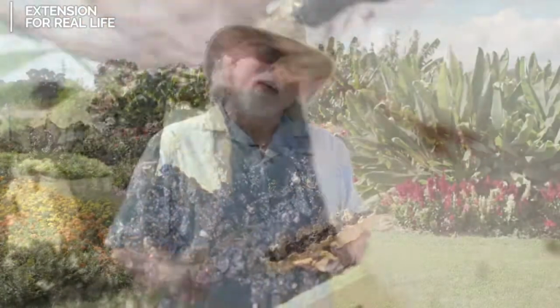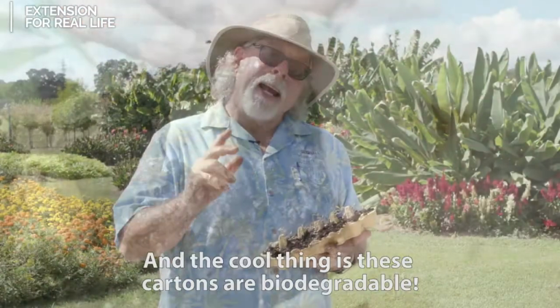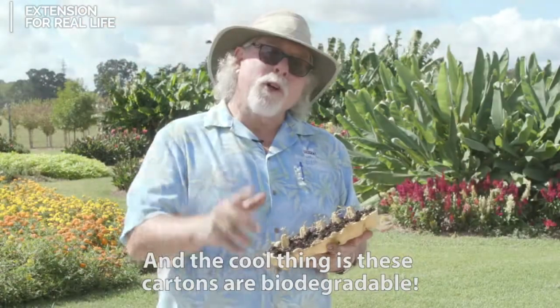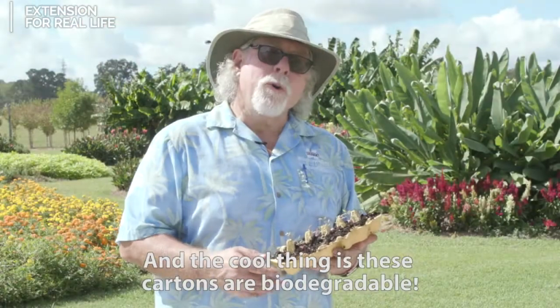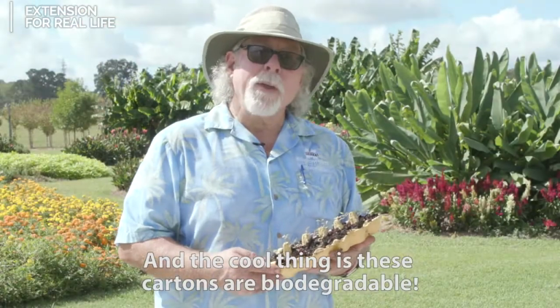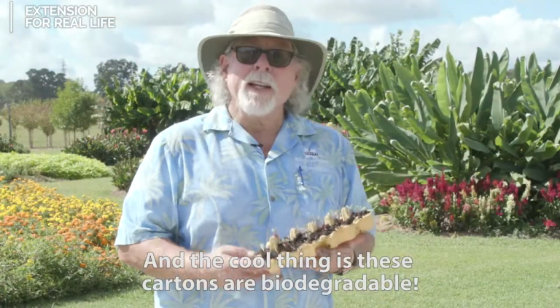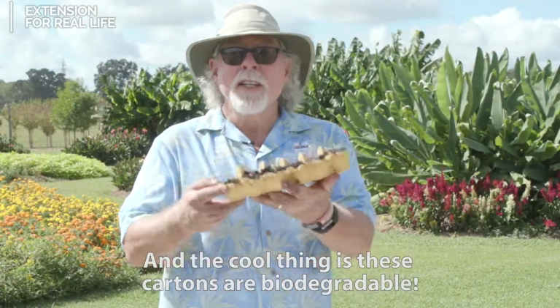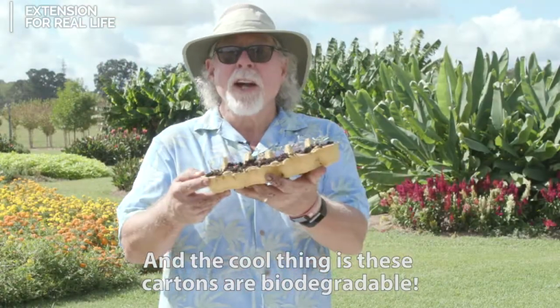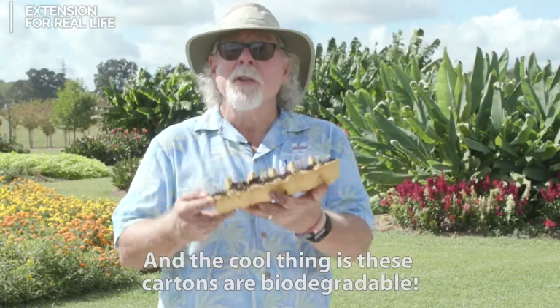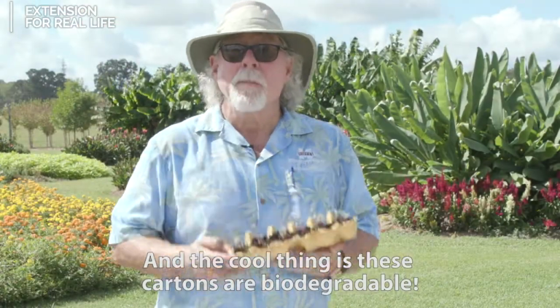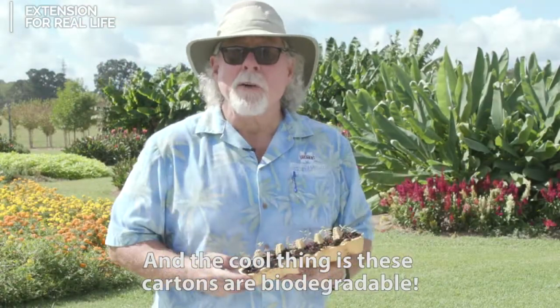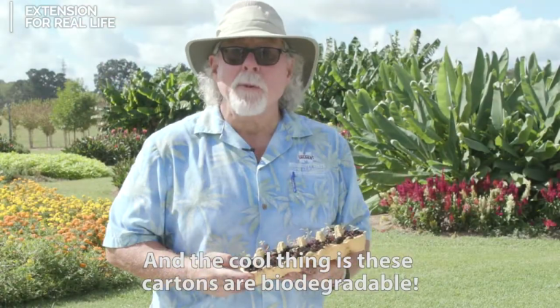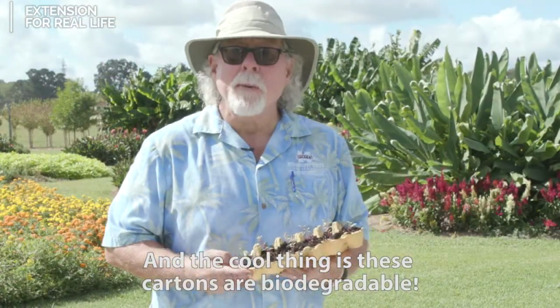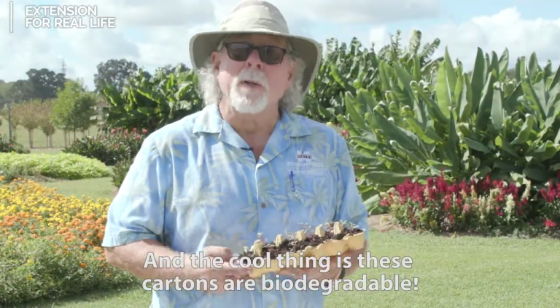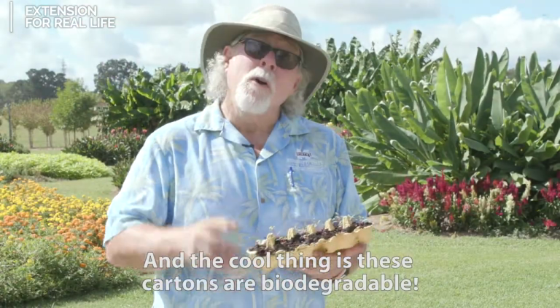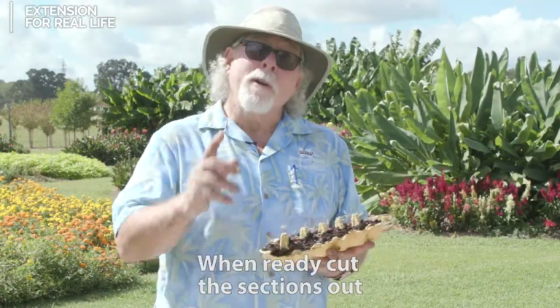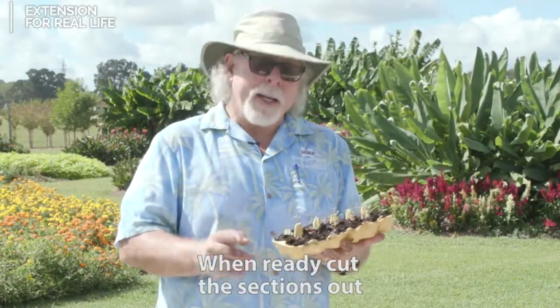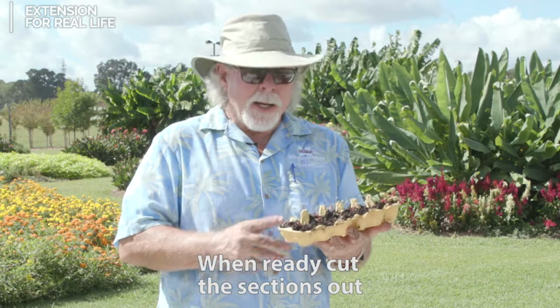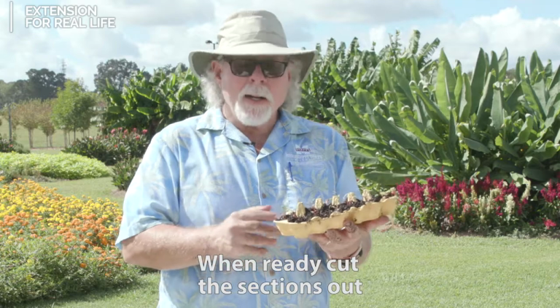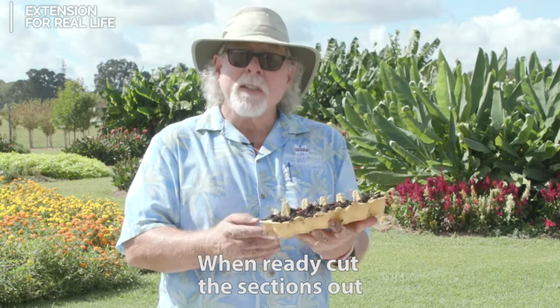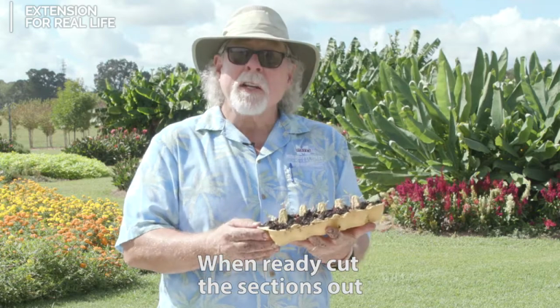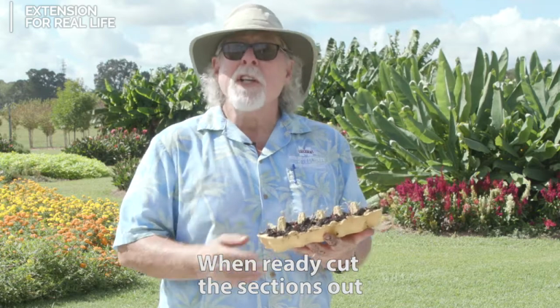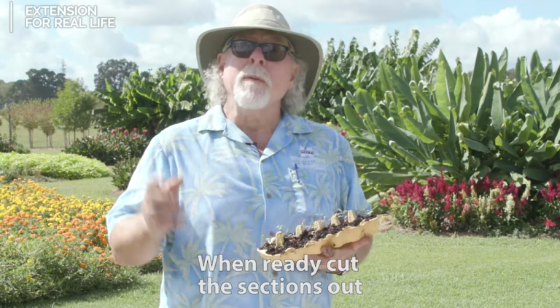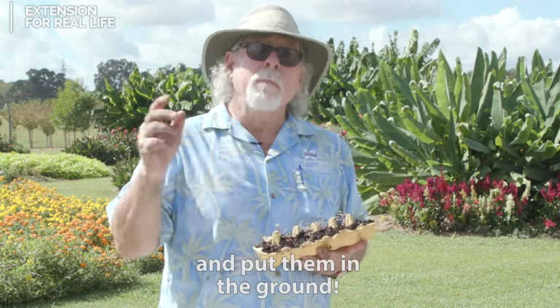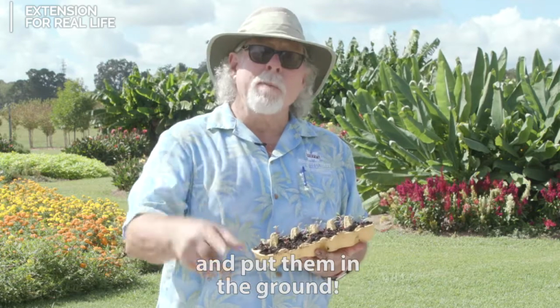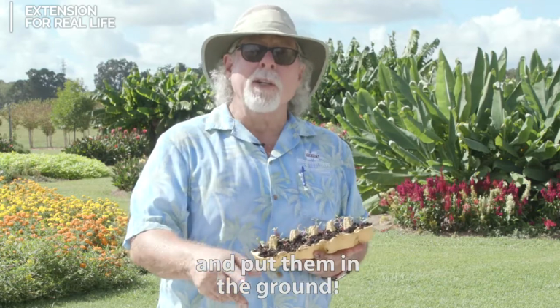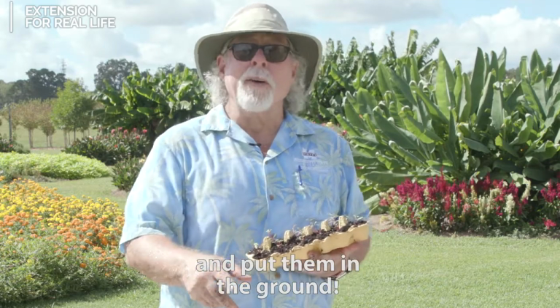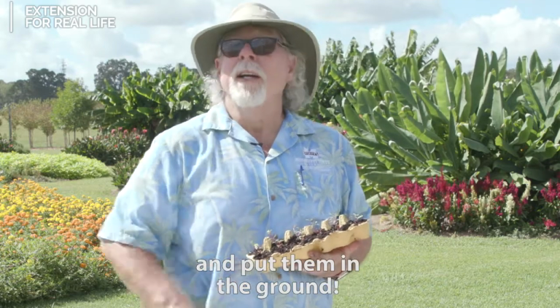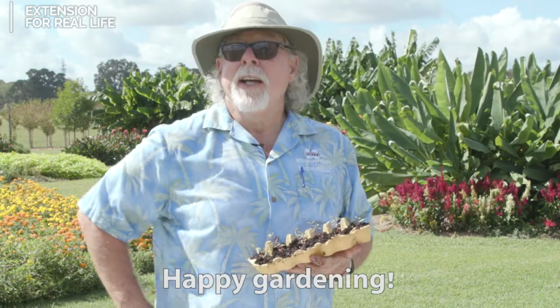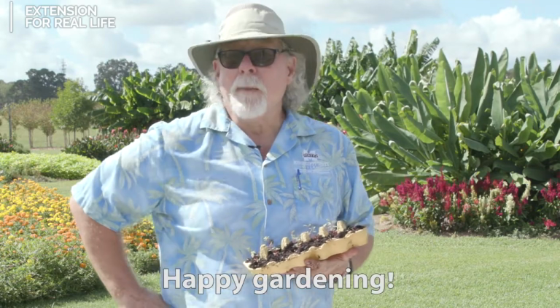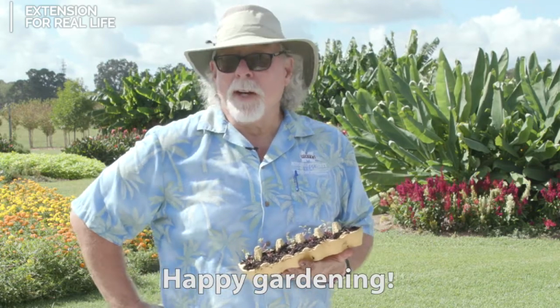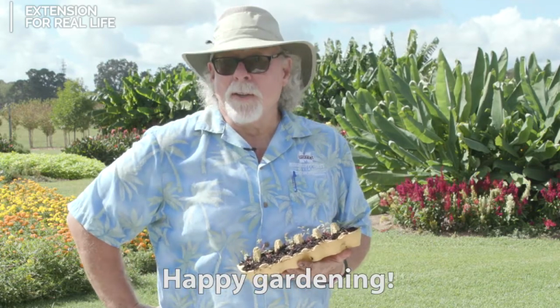And the cool thing is, these cartons are biodegradable. When ready, cut the sections out and put them in the ground. Happy gardening.